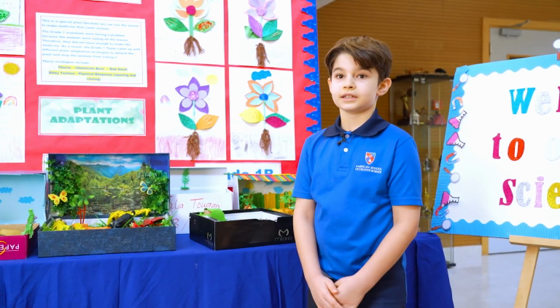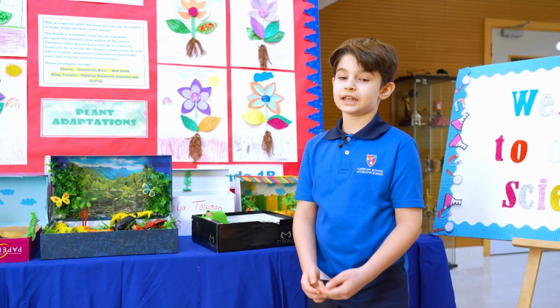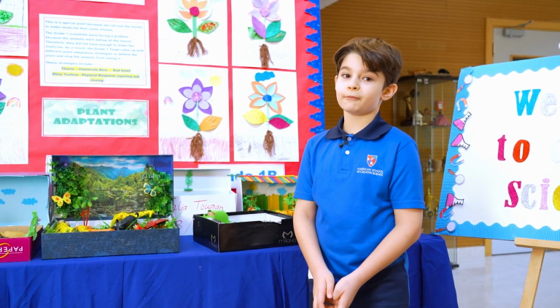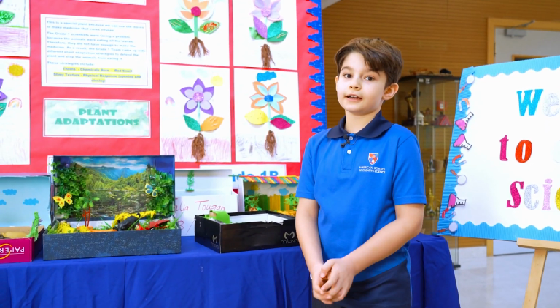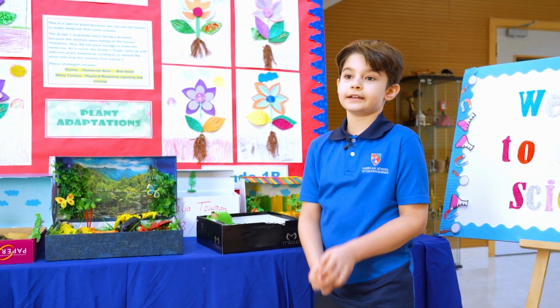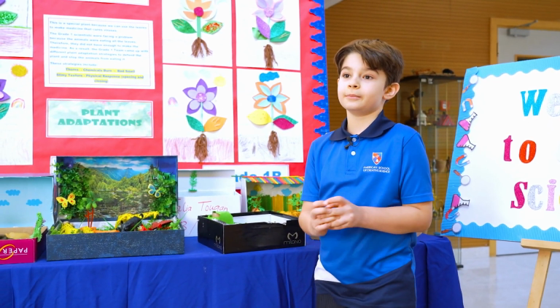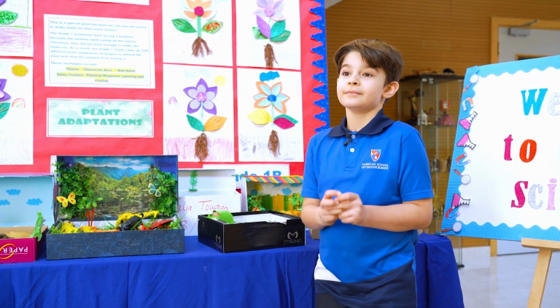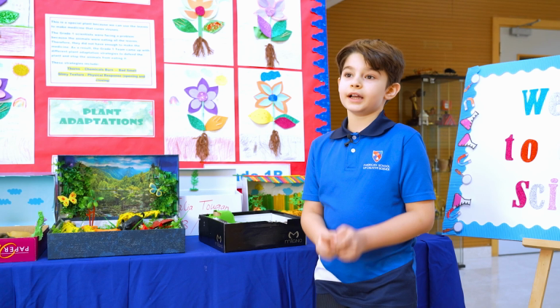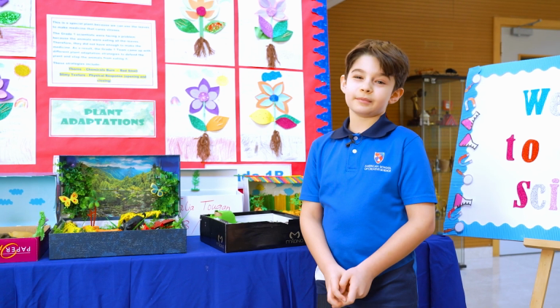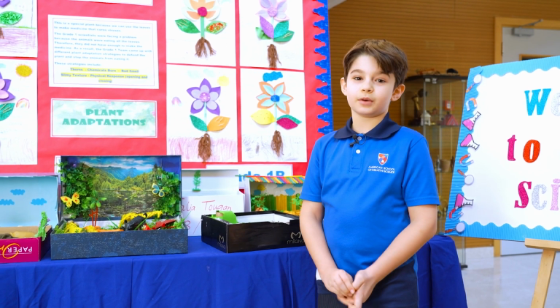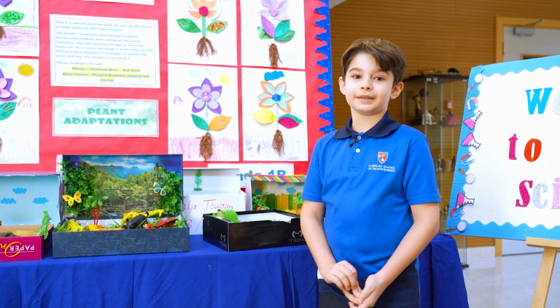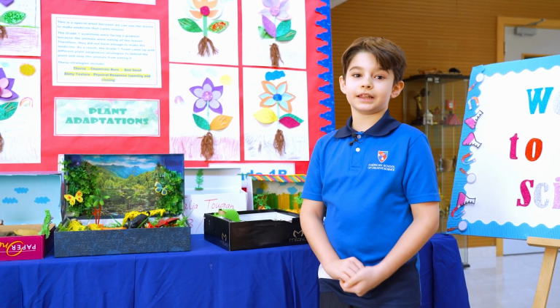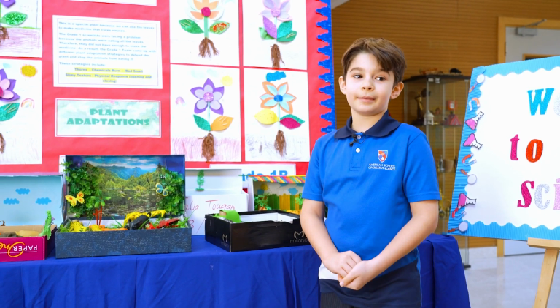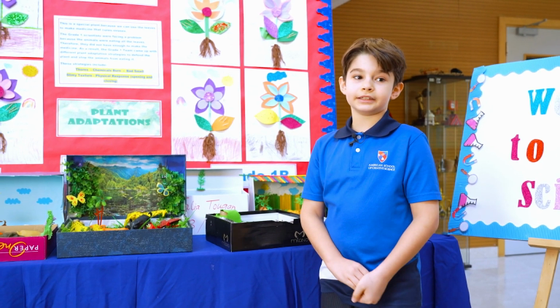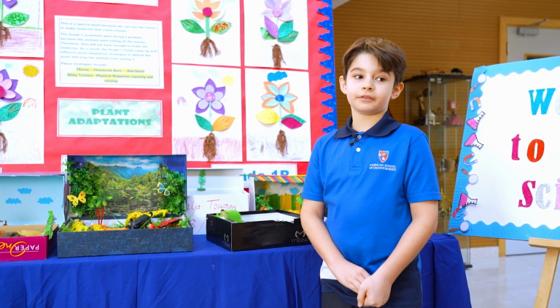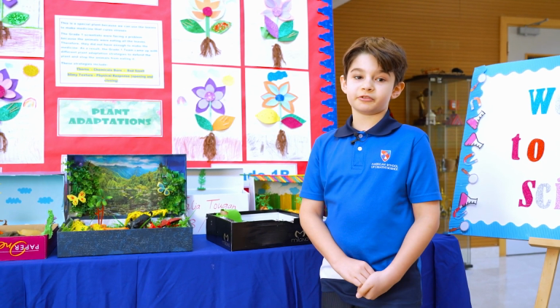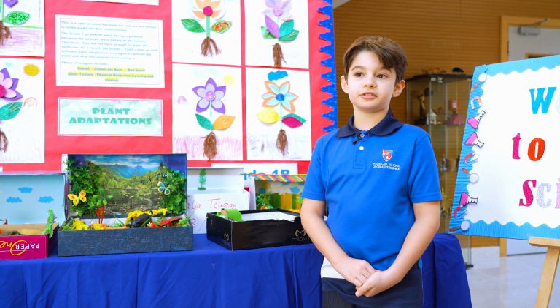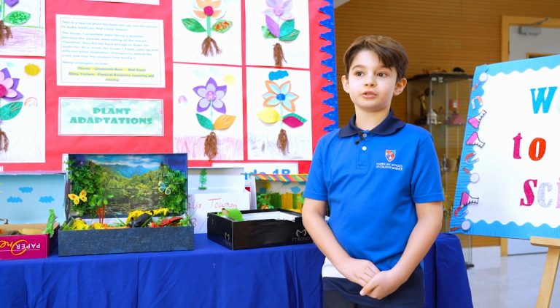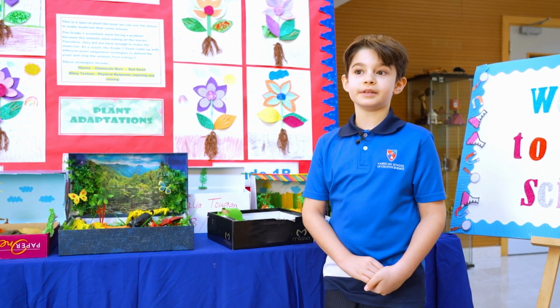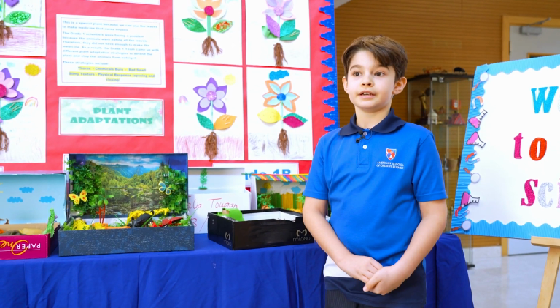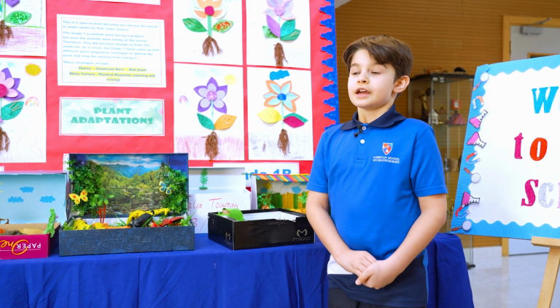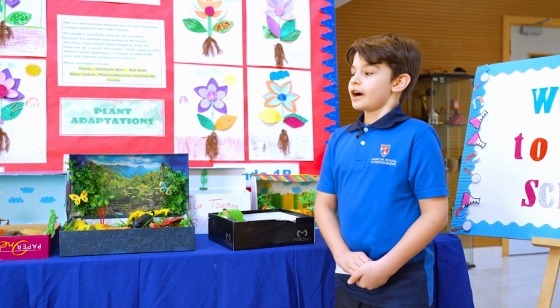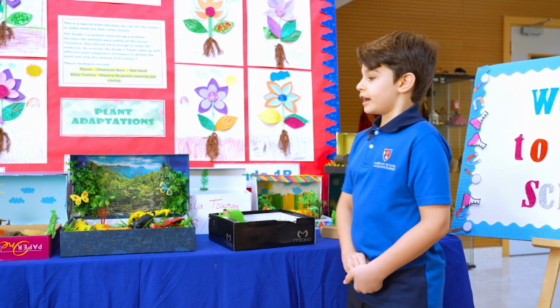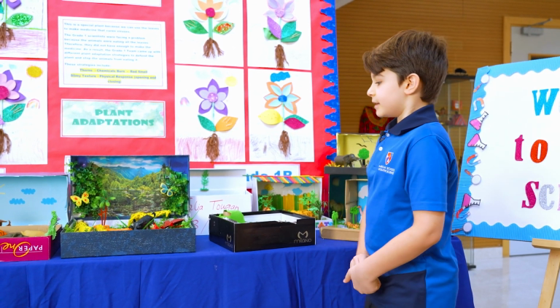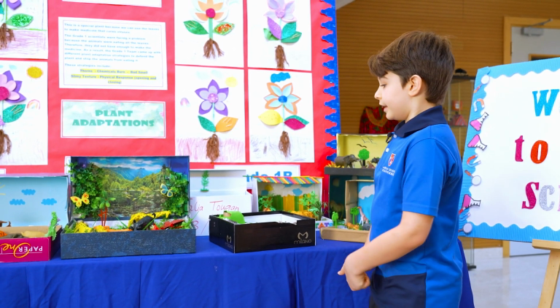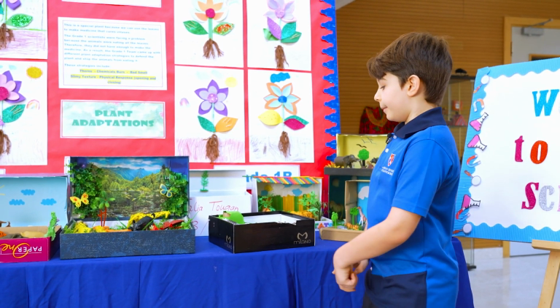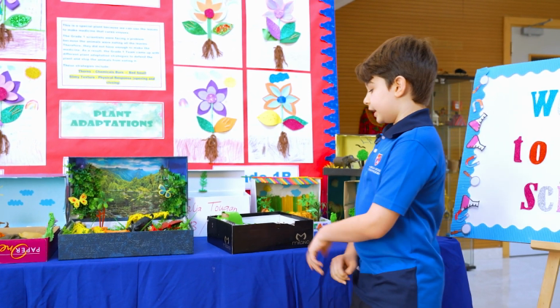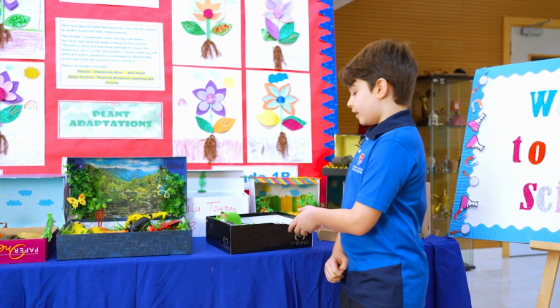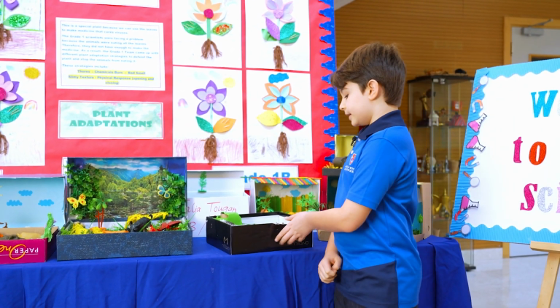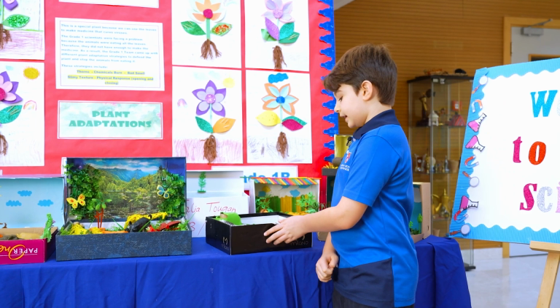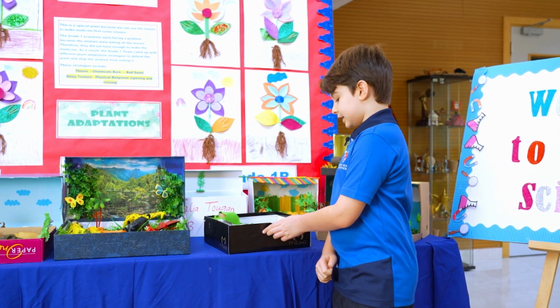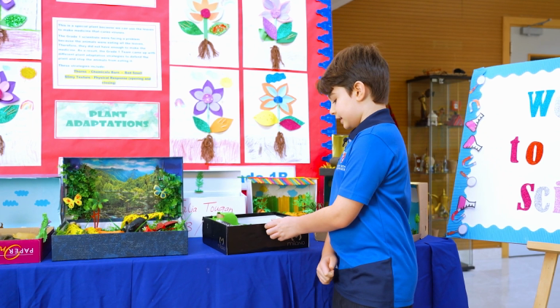Asalaamu Alaikum. My name is Muhammad al-Labaja from Grade 2B. I made the habitat of a grassland.